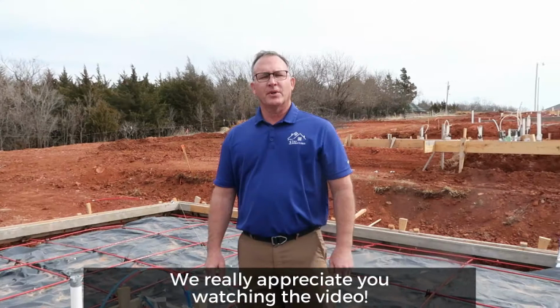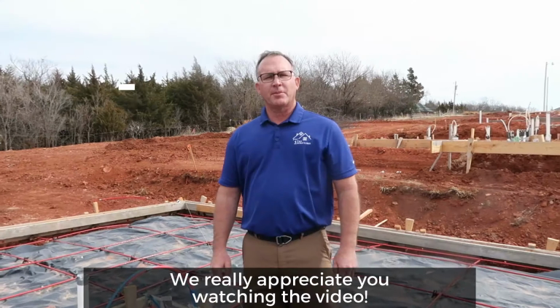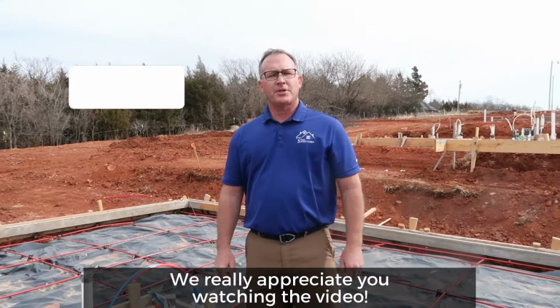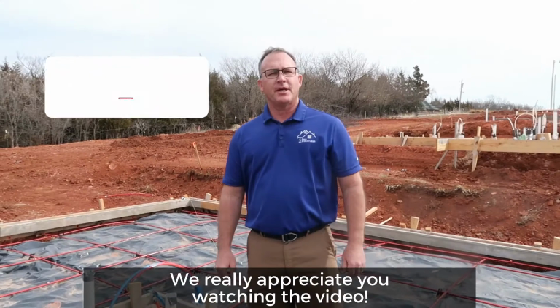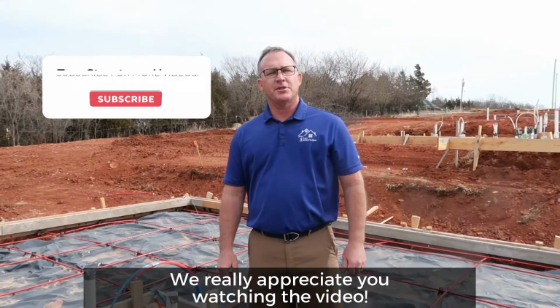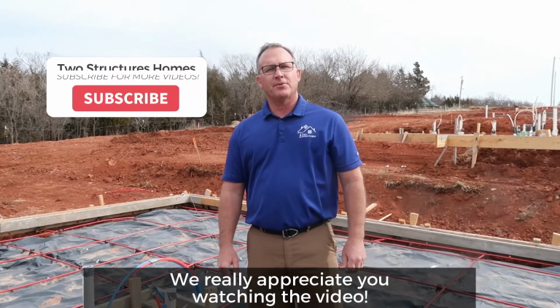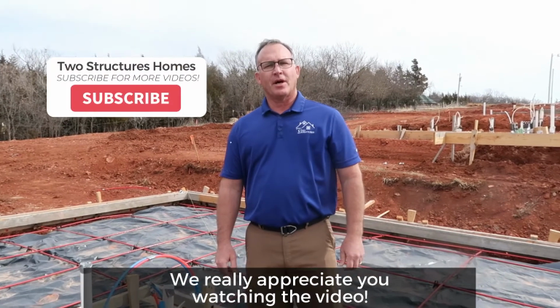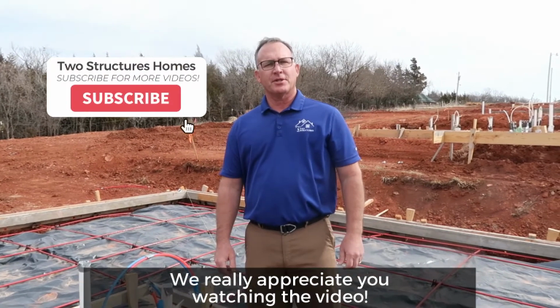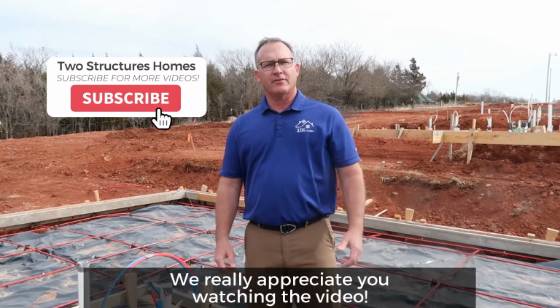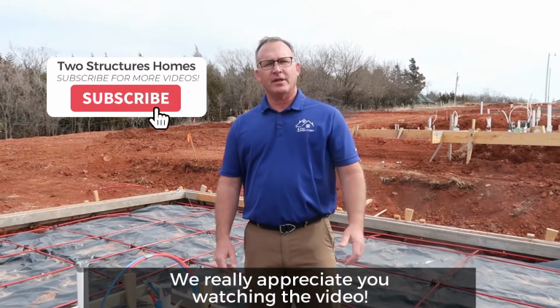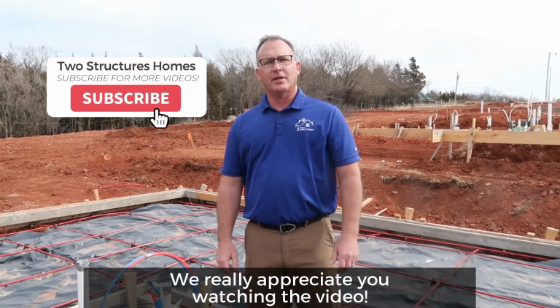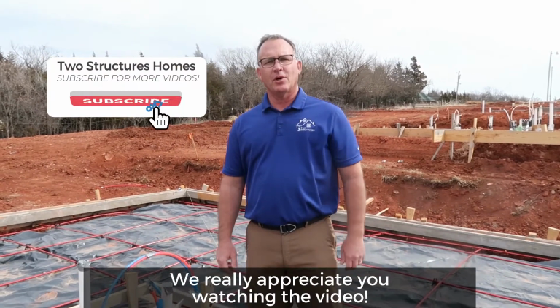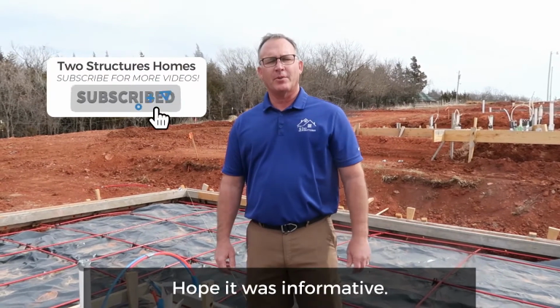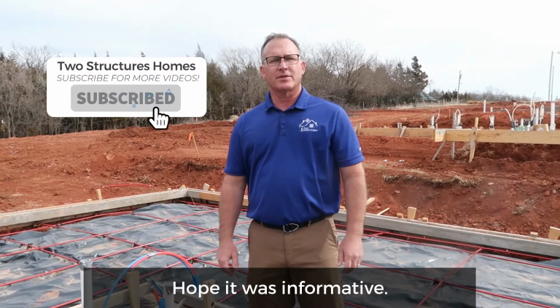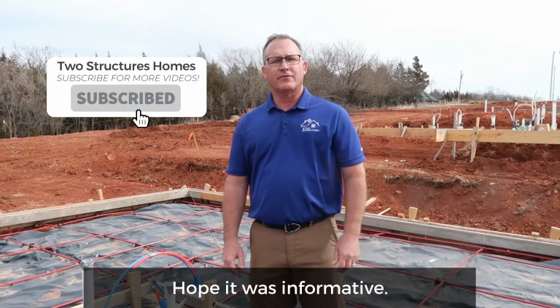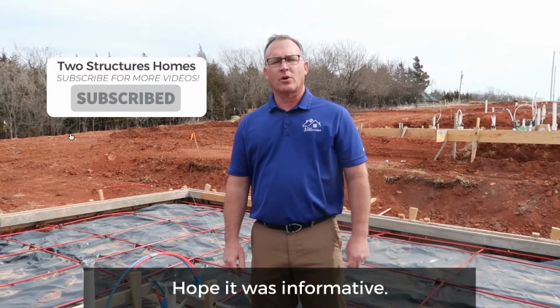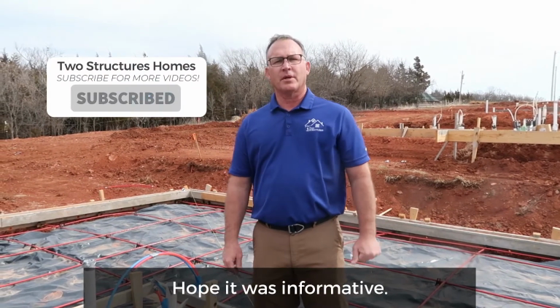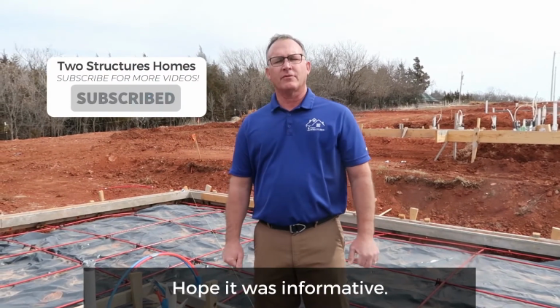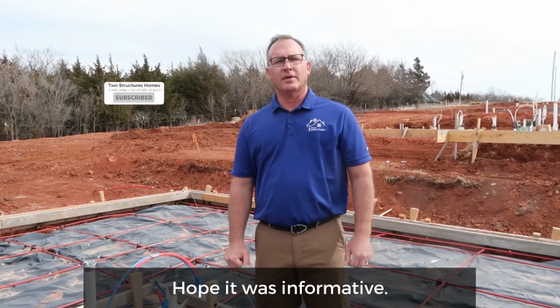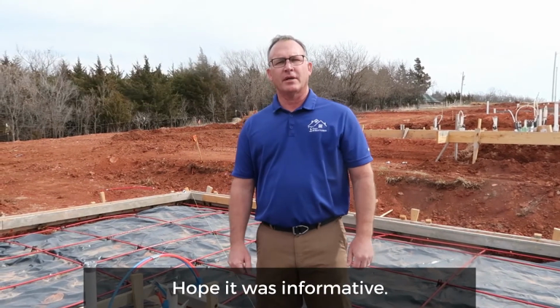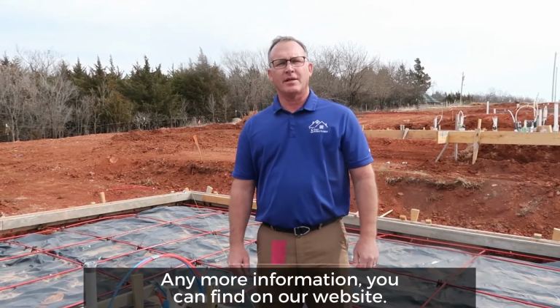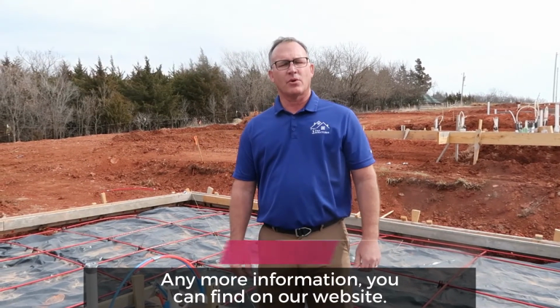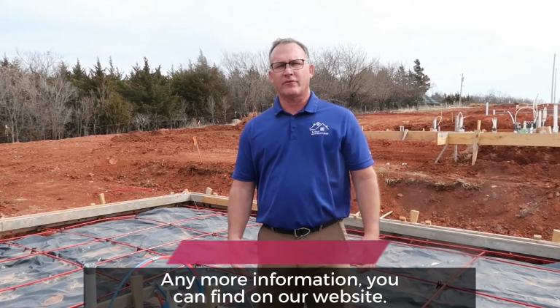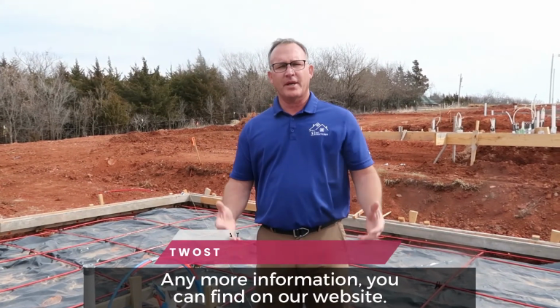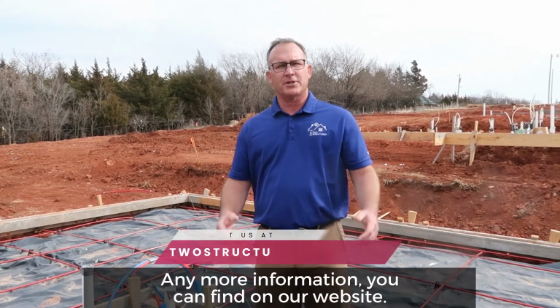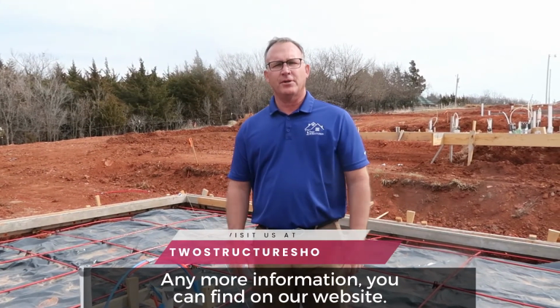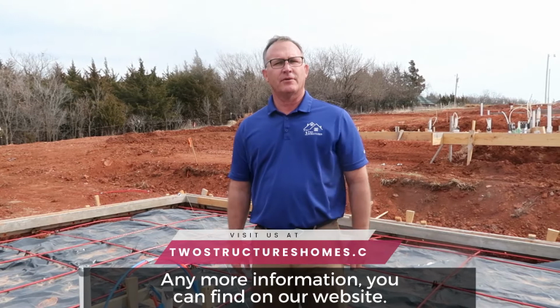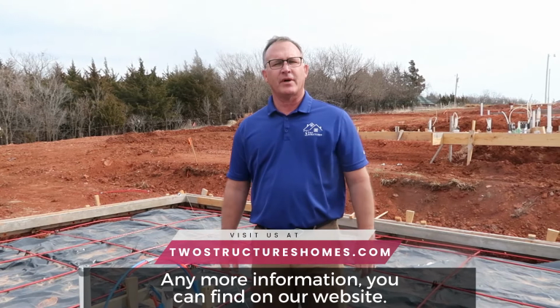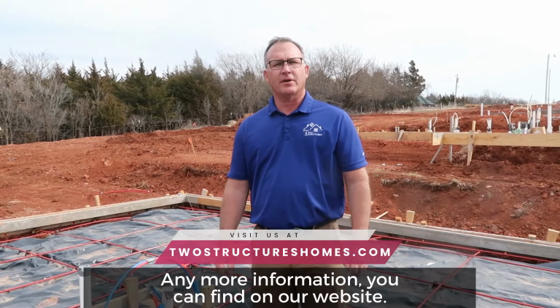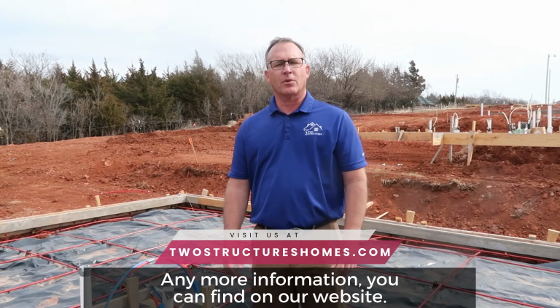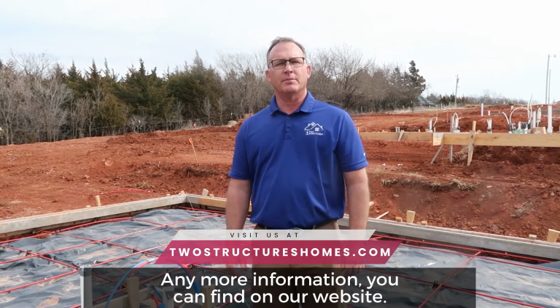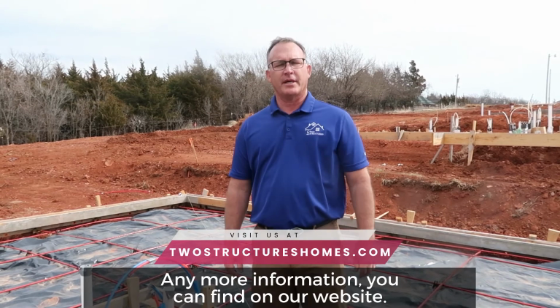Really appreciate you watching the video. Hope it was informative. Any more information you can find on our website.